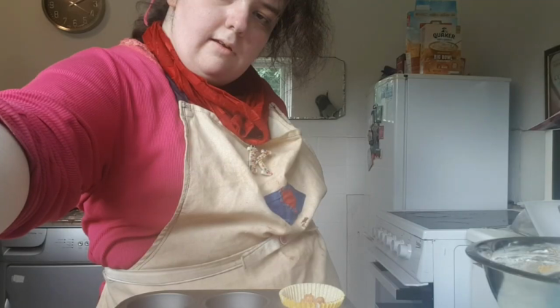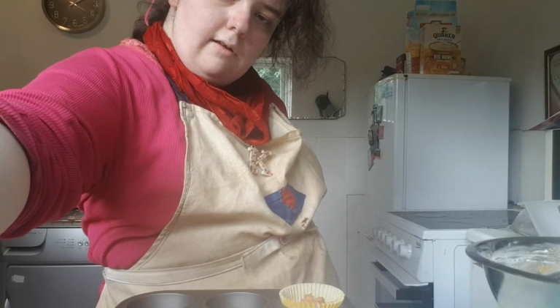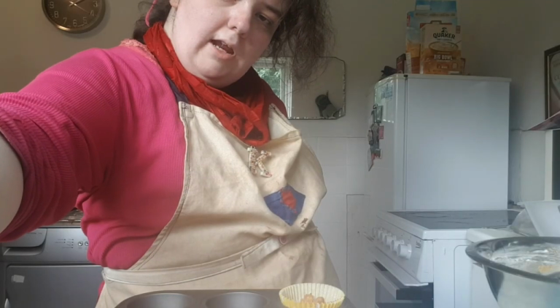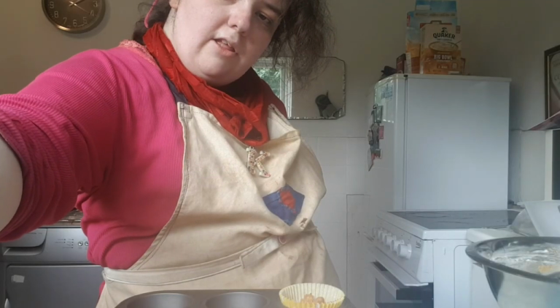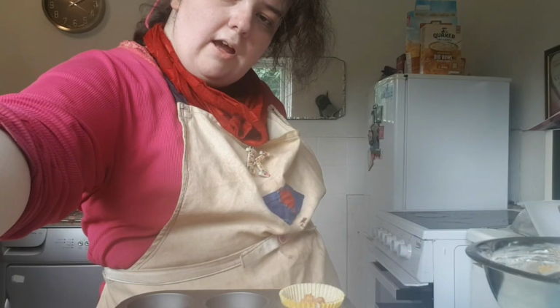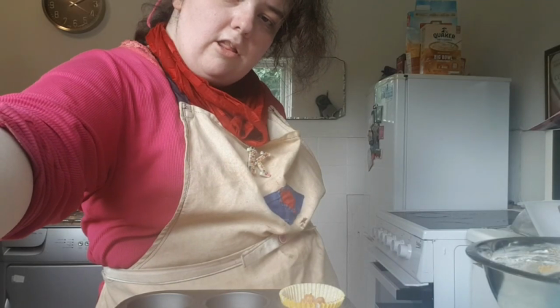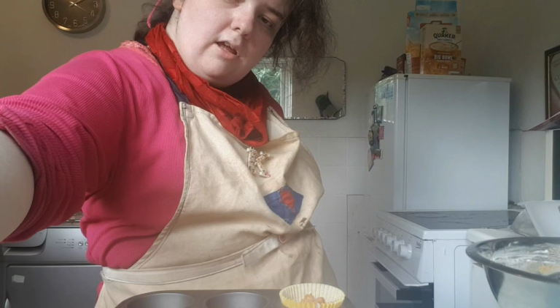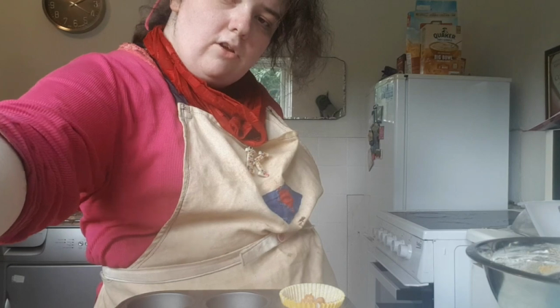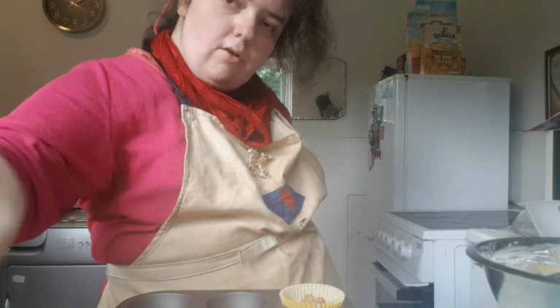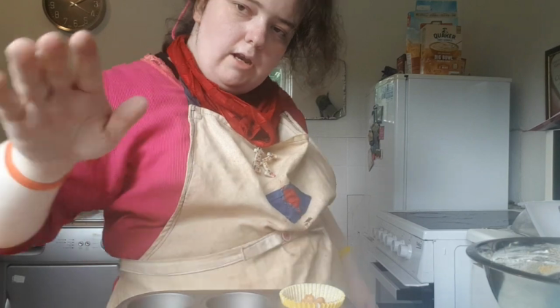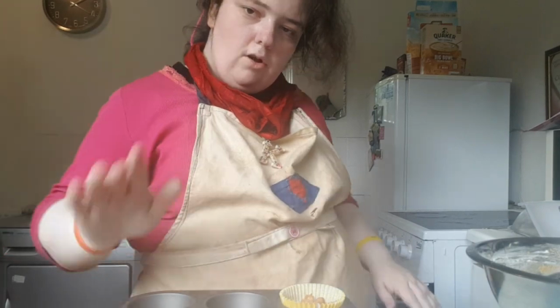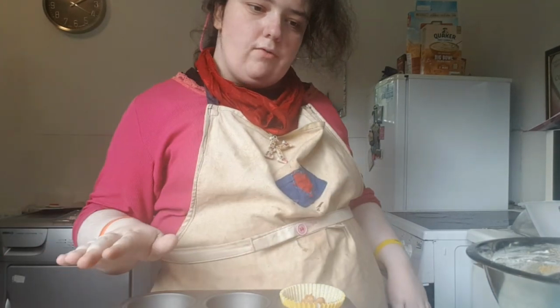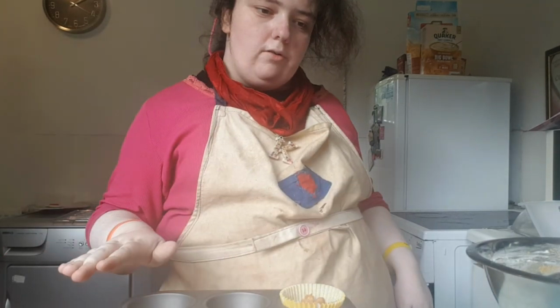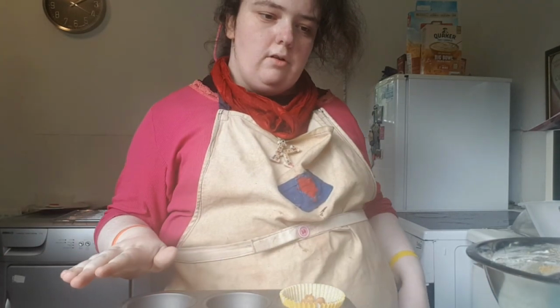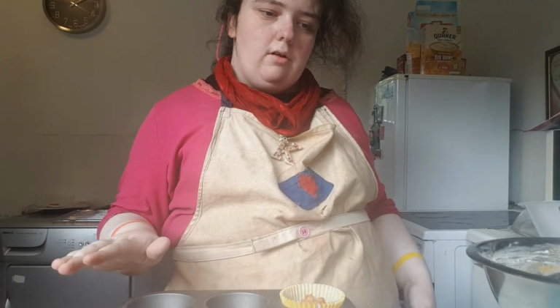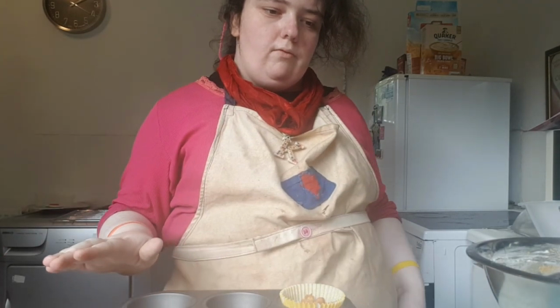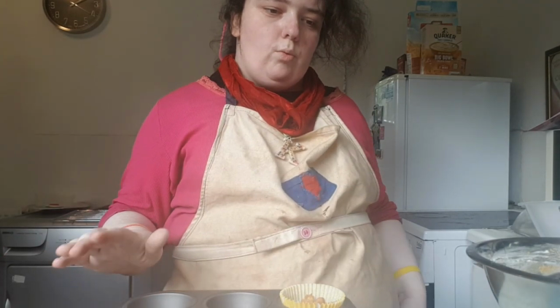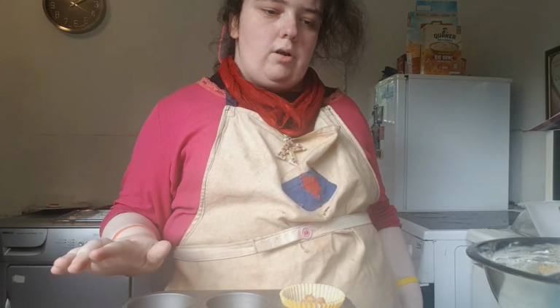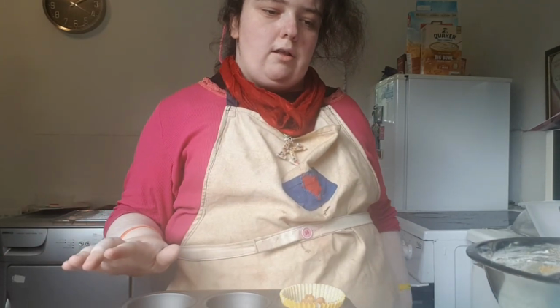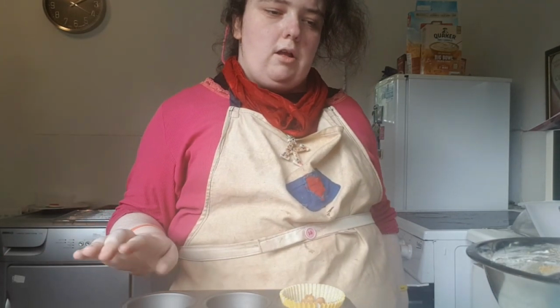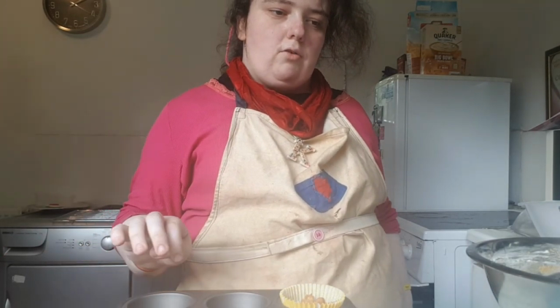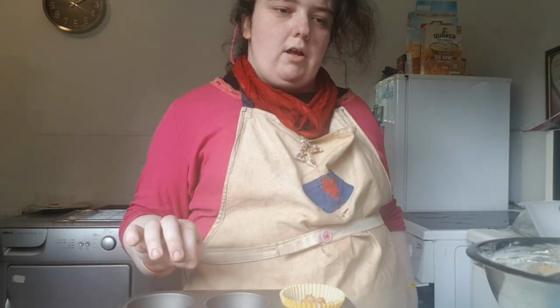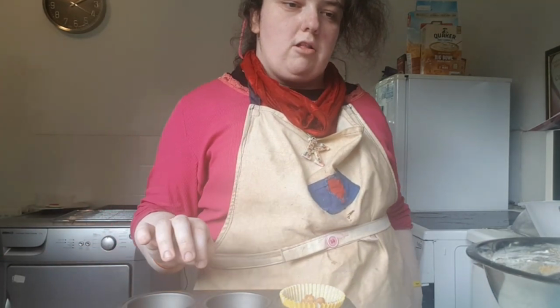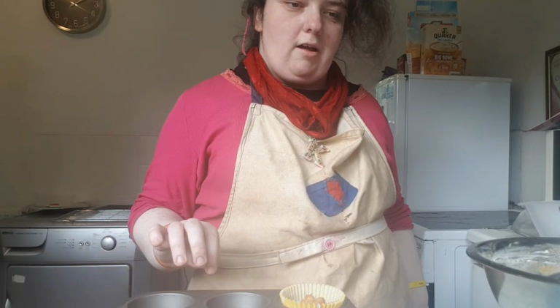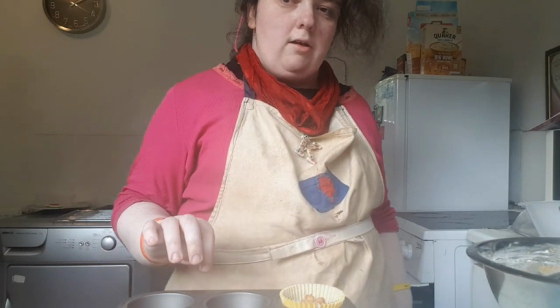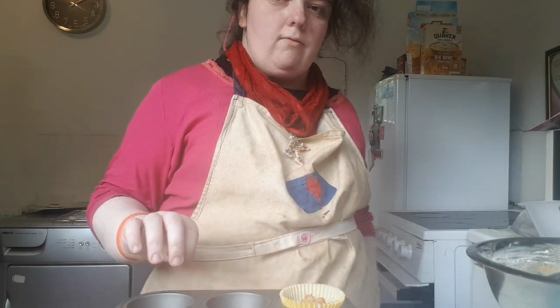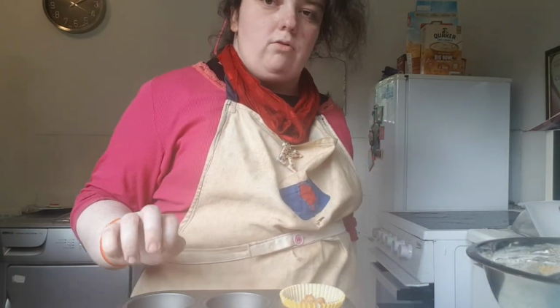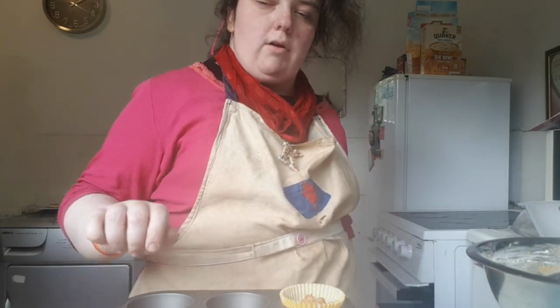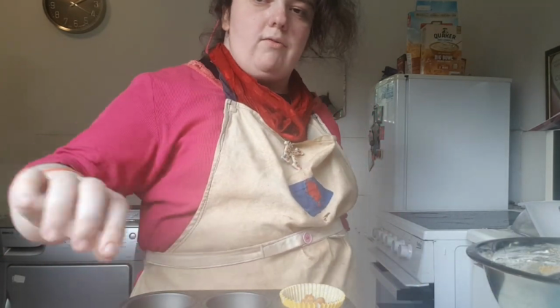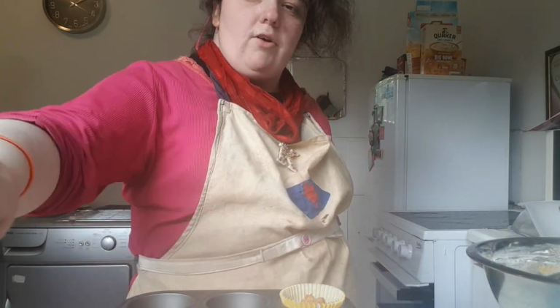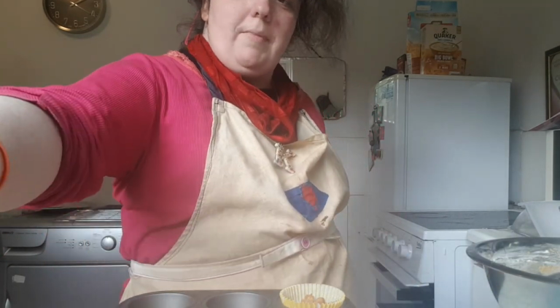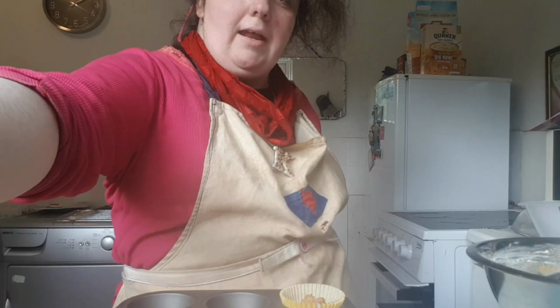Now the cakes are going to go in the oven for 180 degrees for 25 minutes.